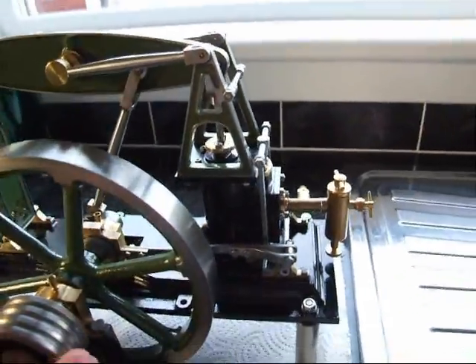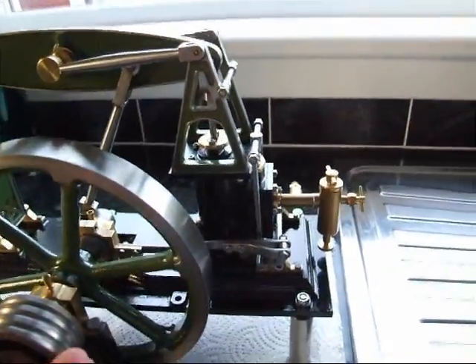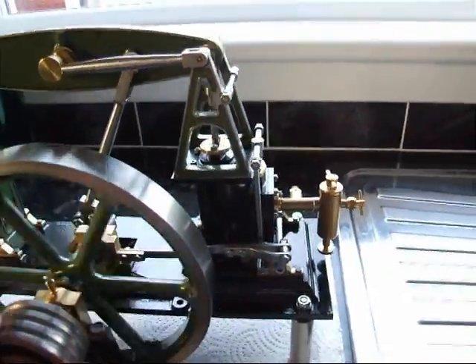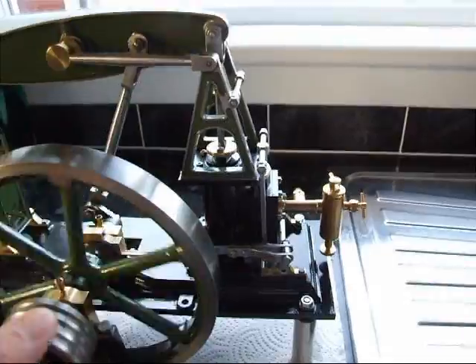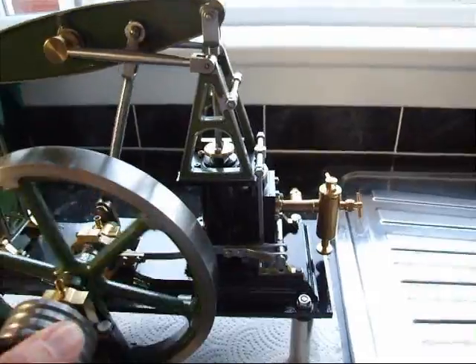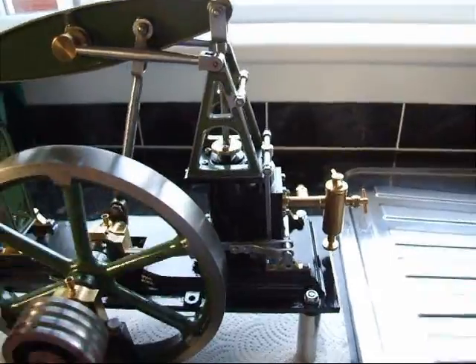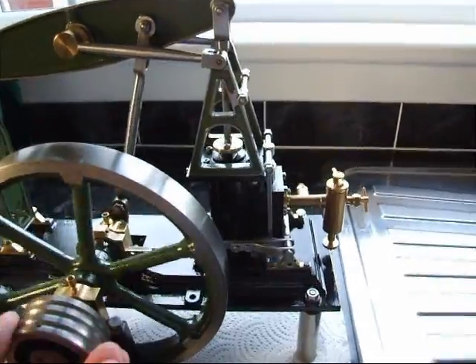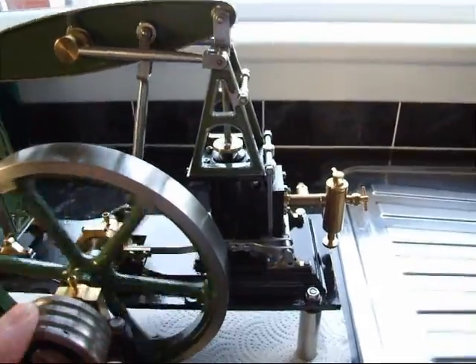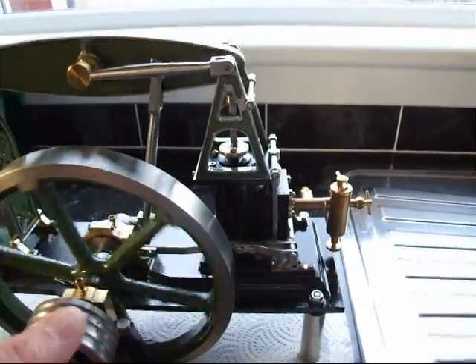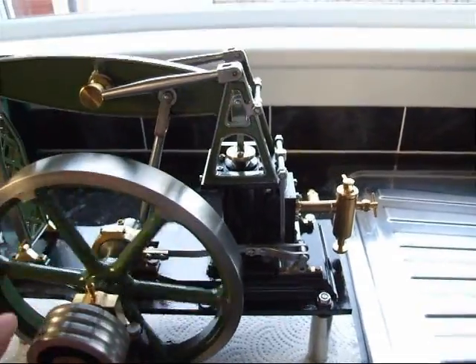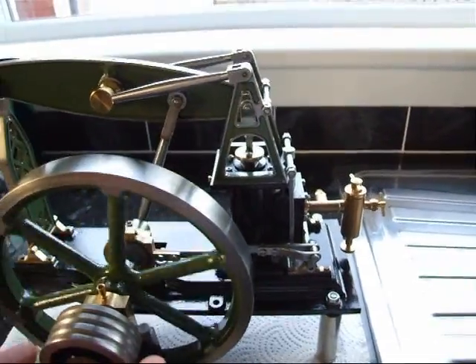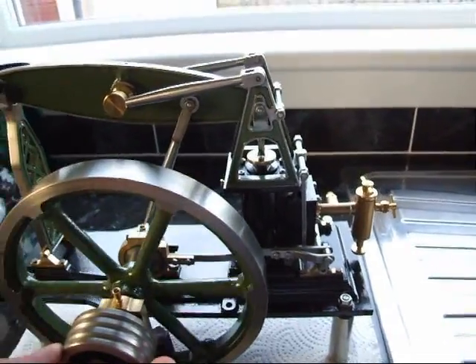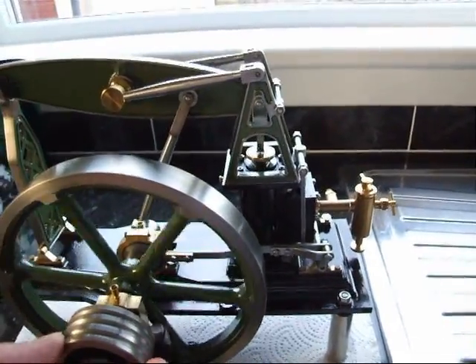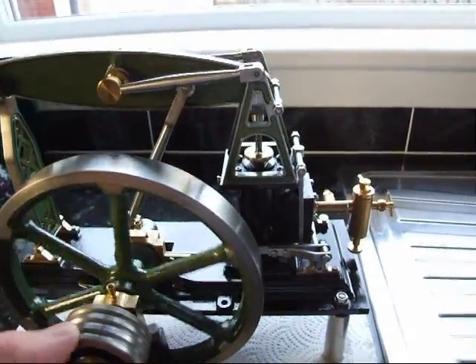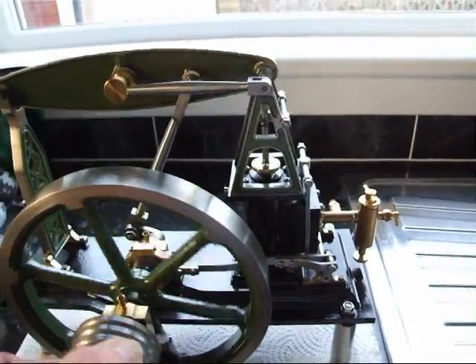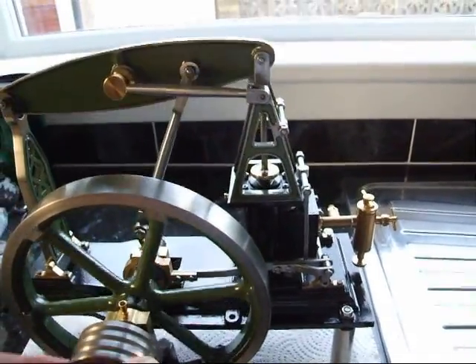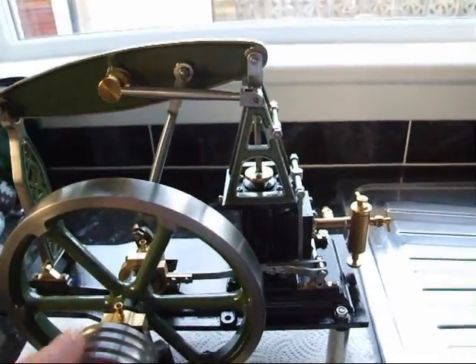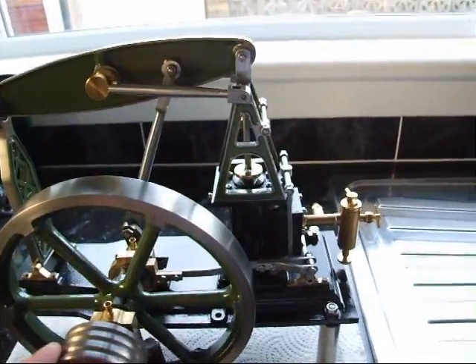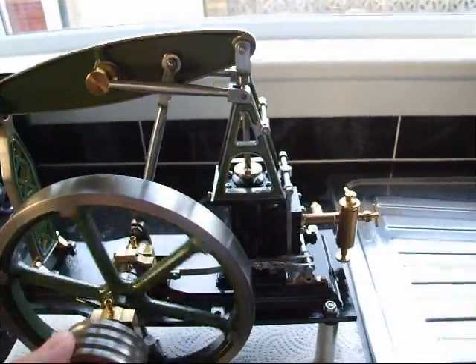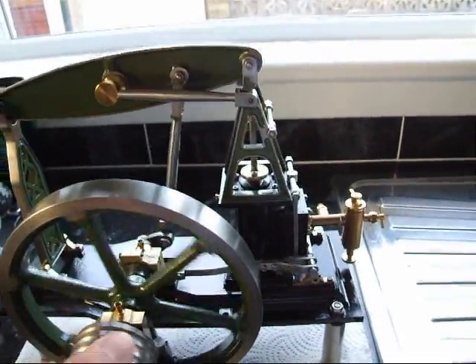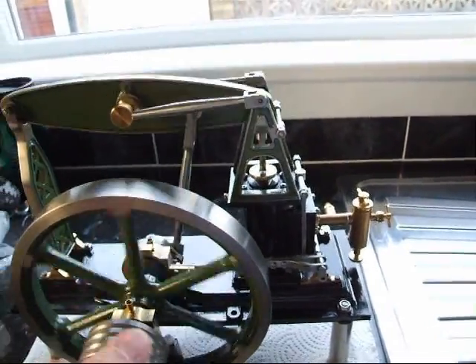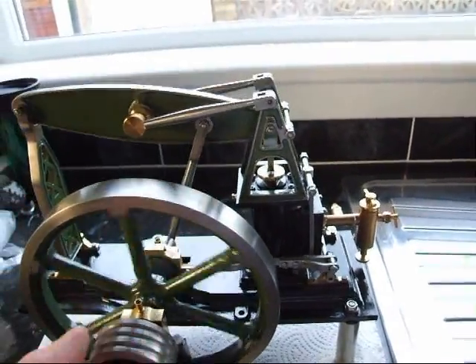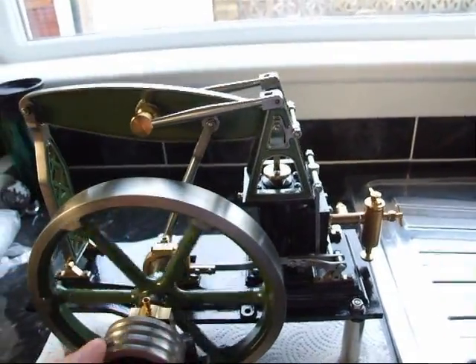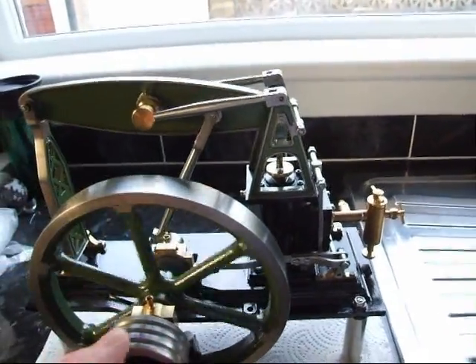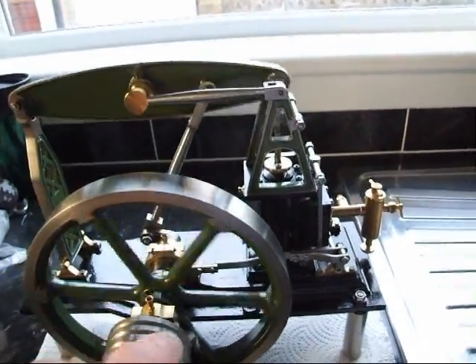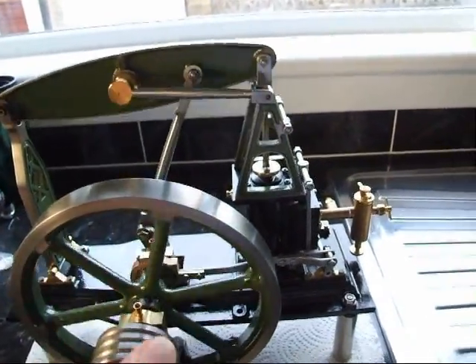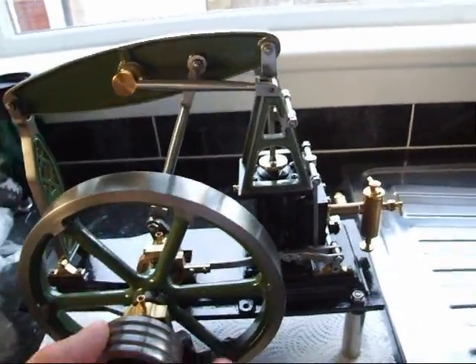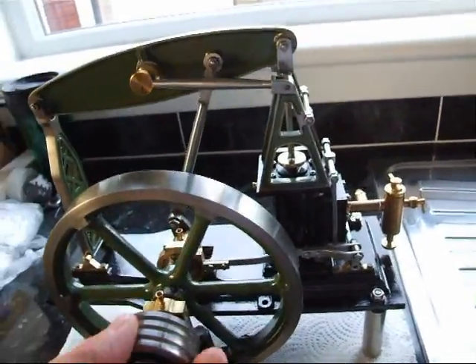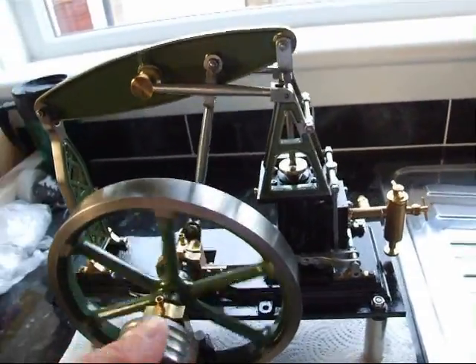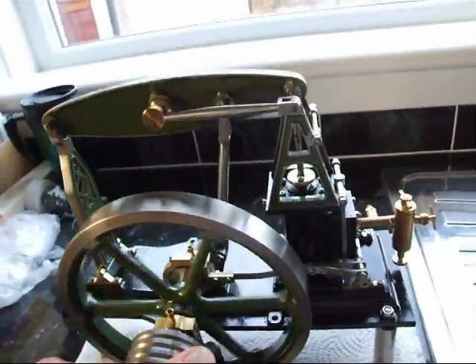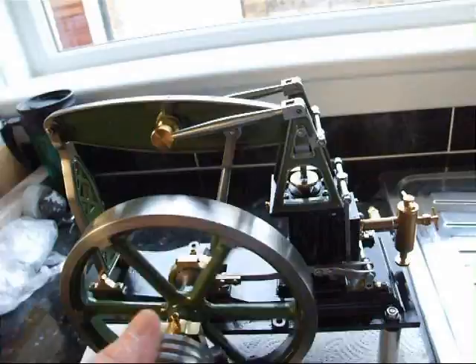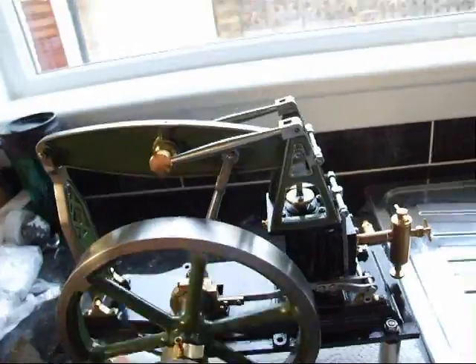It was made from a casting set from Stuart's. I machined it all myself and built the whole thing up.